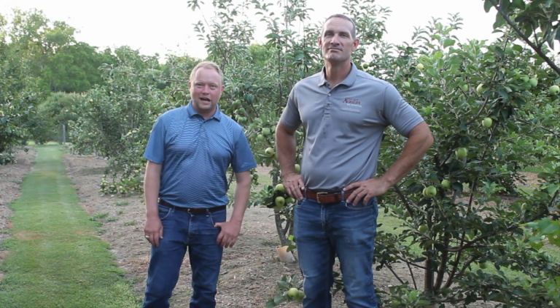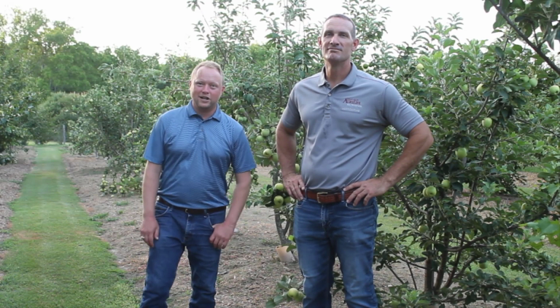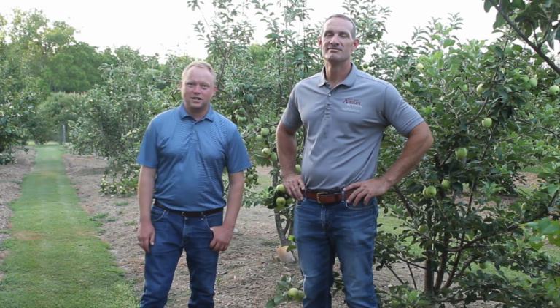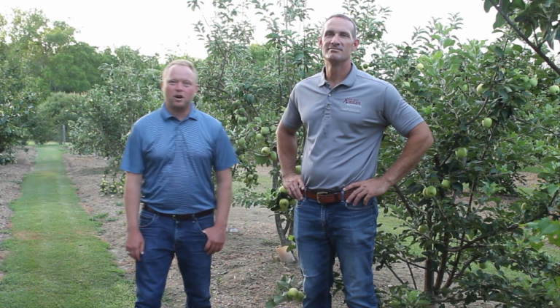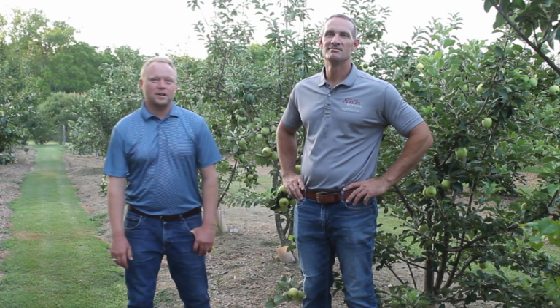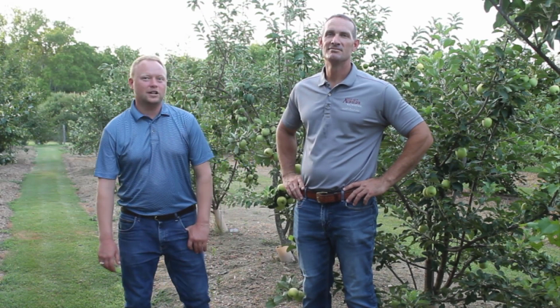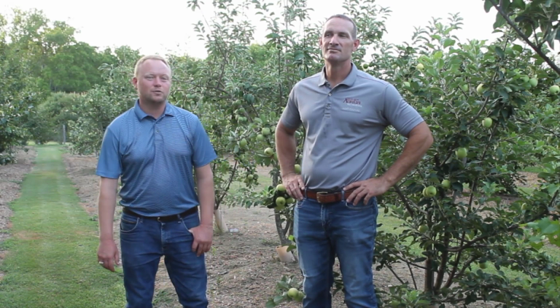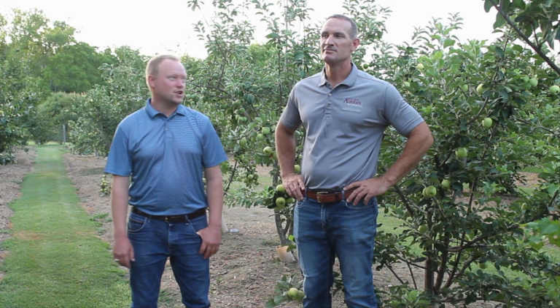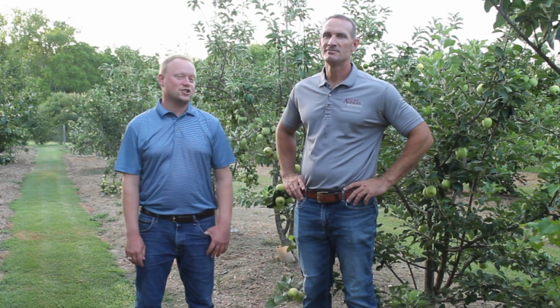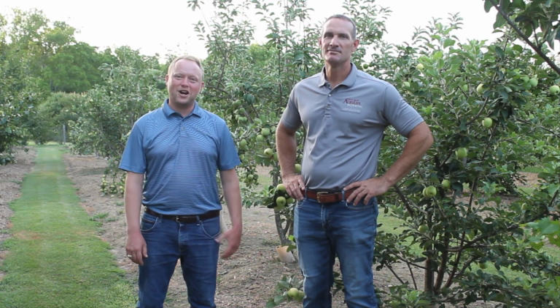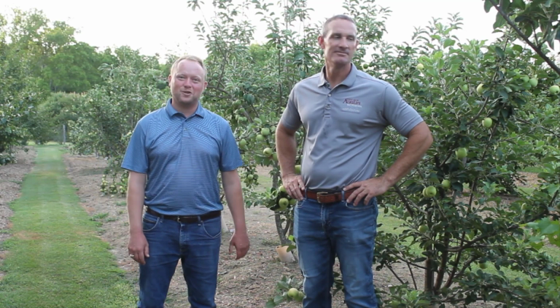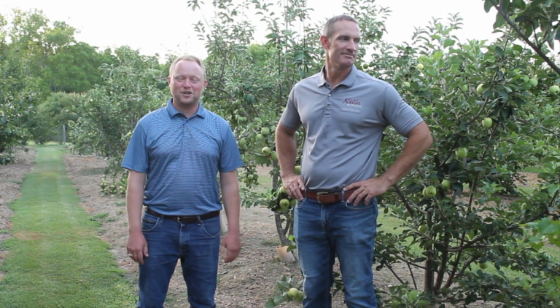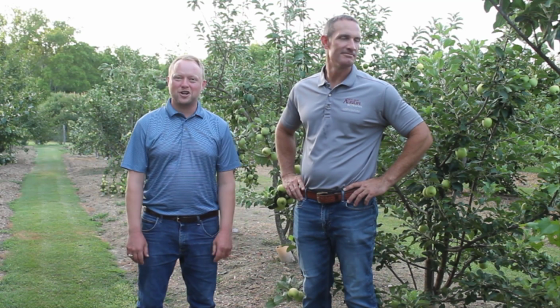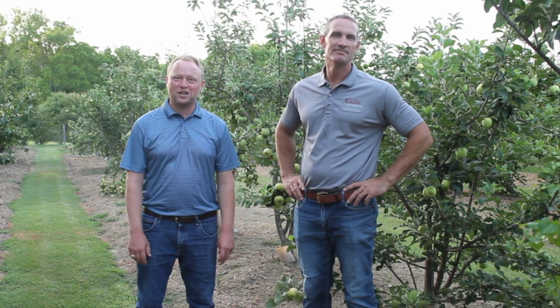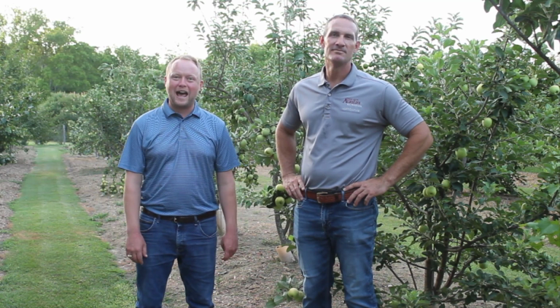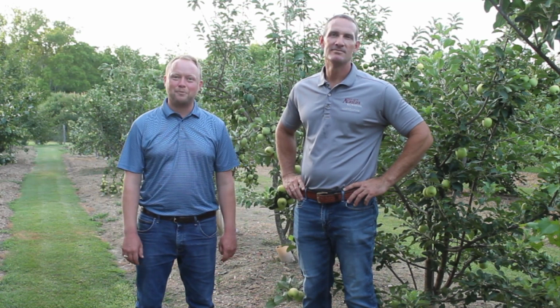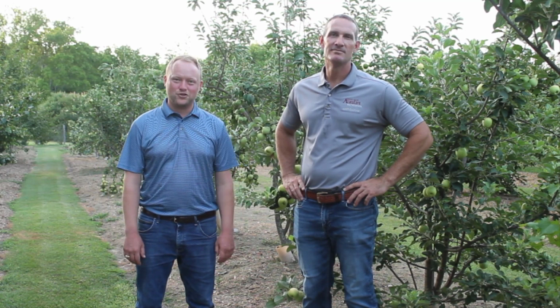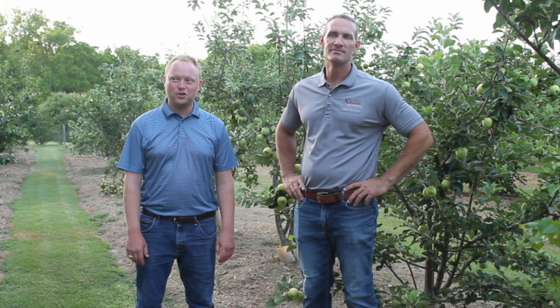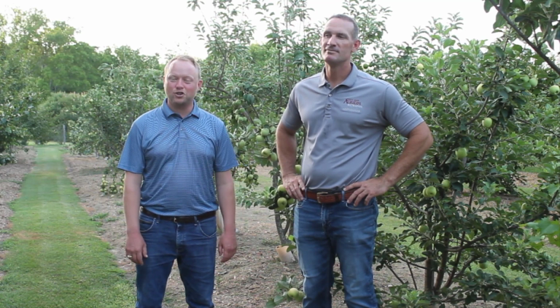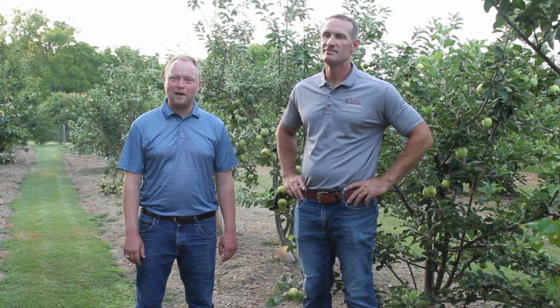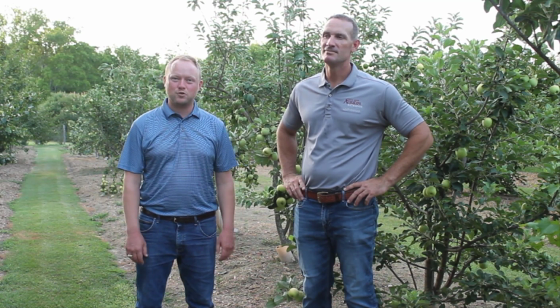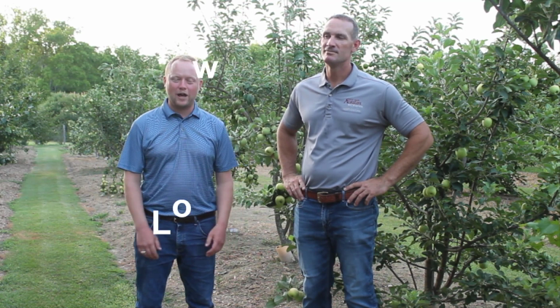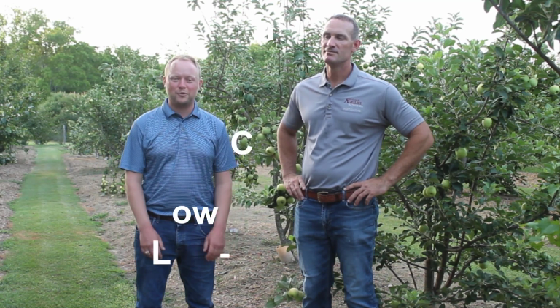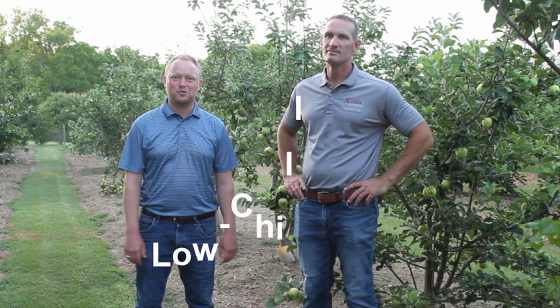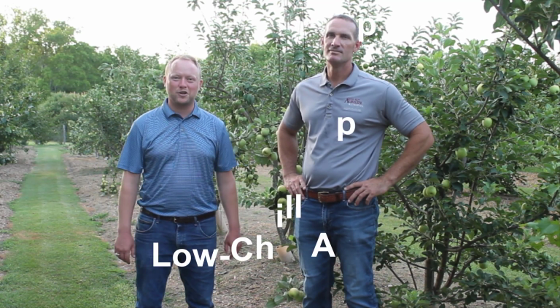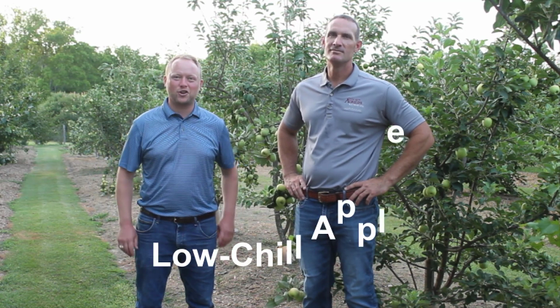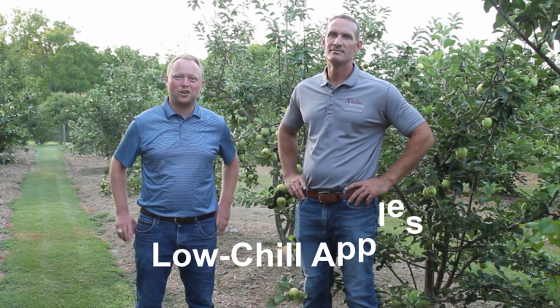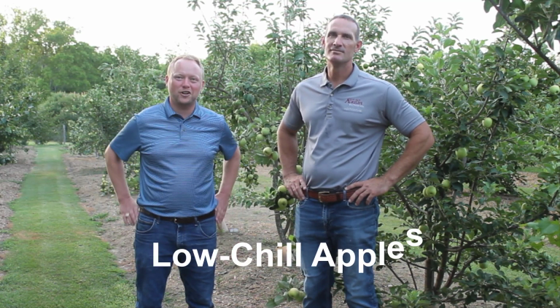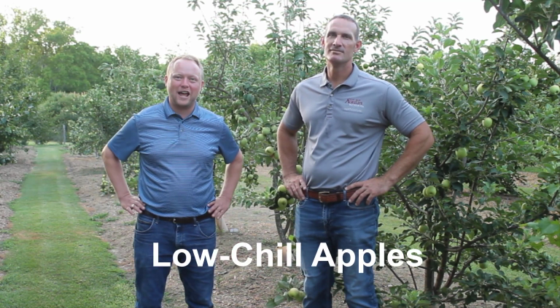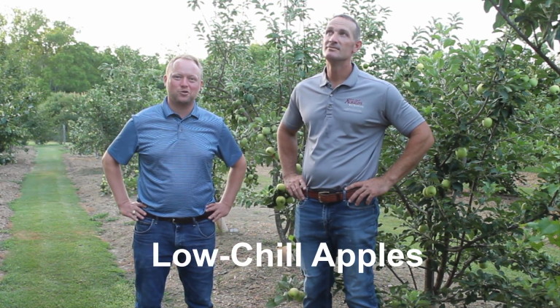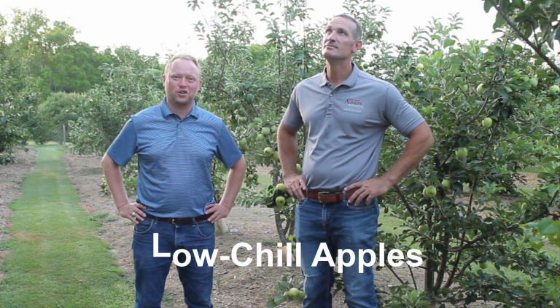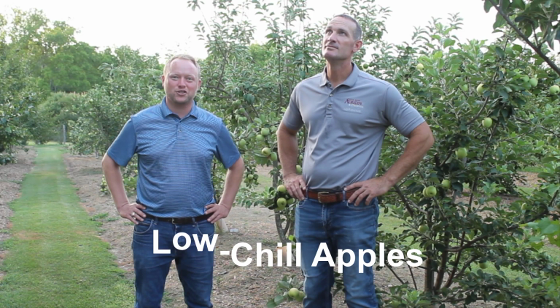Howdy, Tim Hartman here, Justin Shiner, and we are talking apples — low chill apples — with what's growing on in Aggie Horticulture.